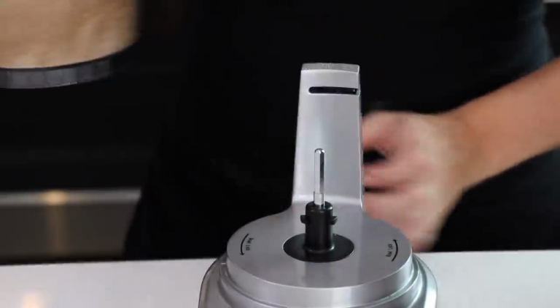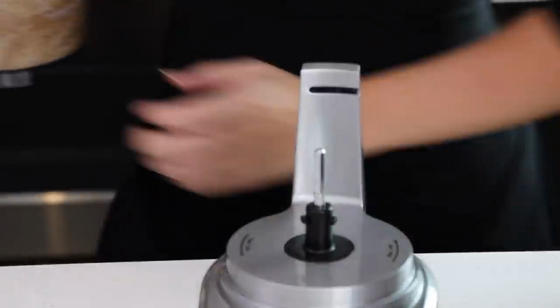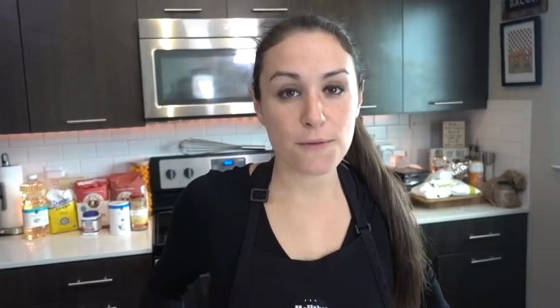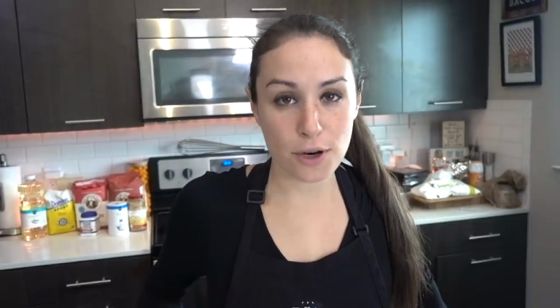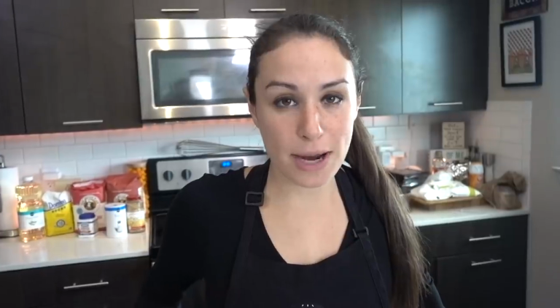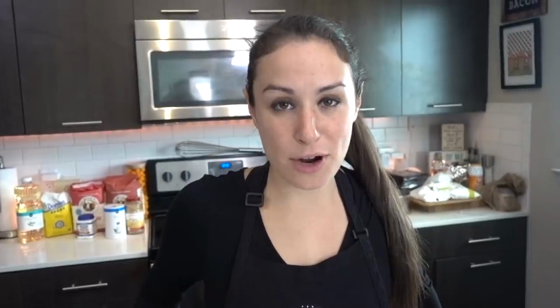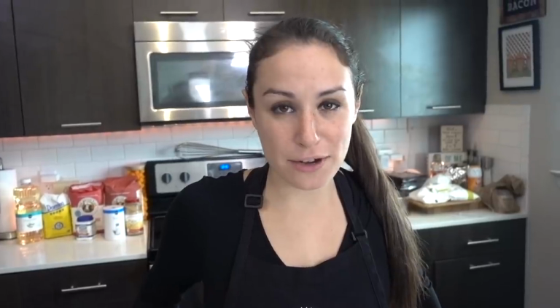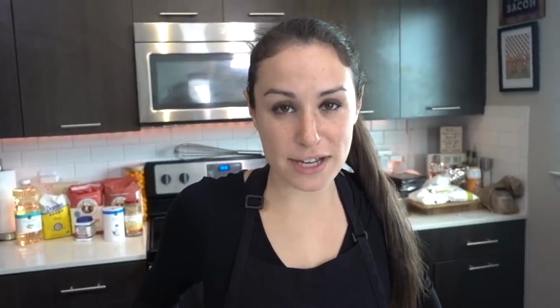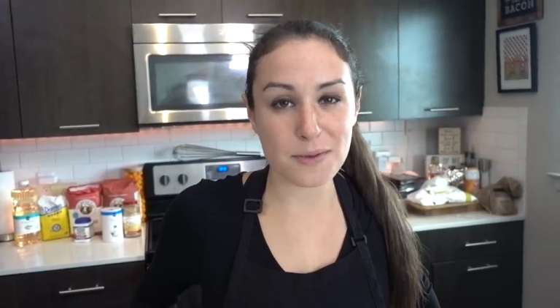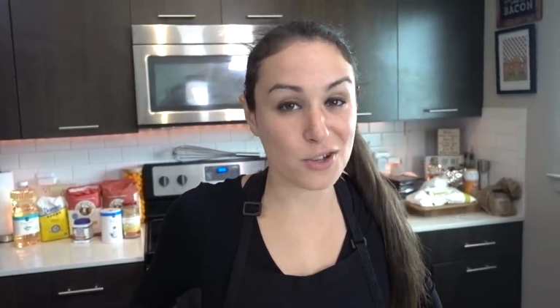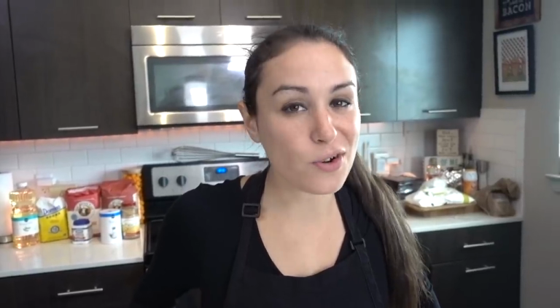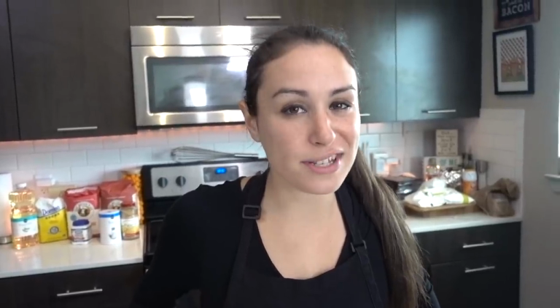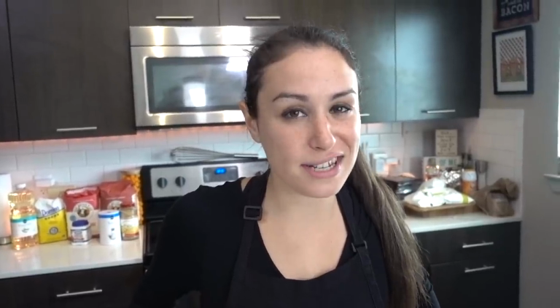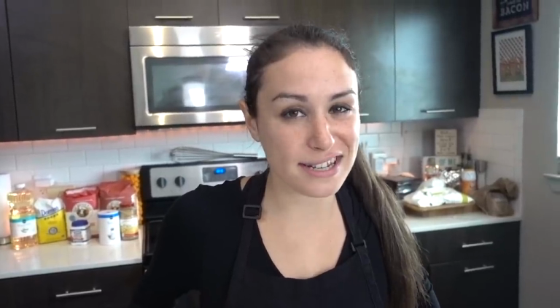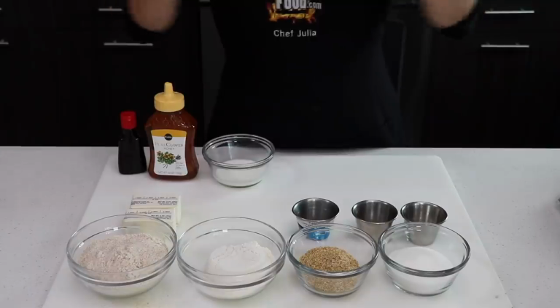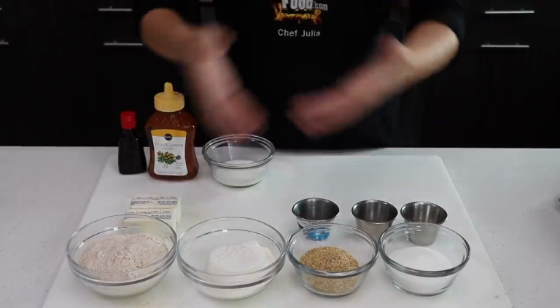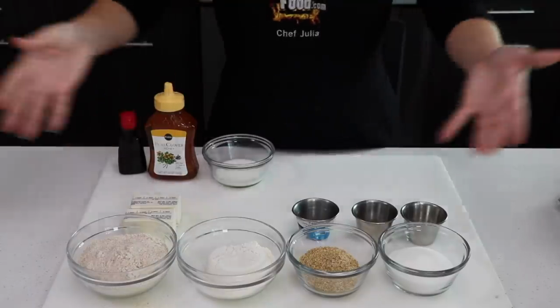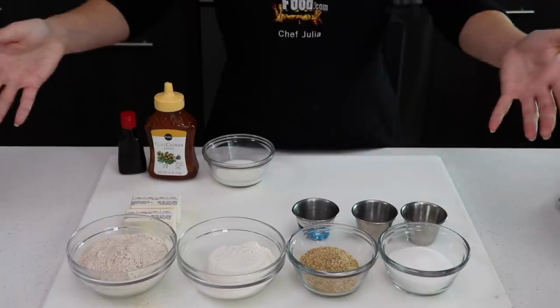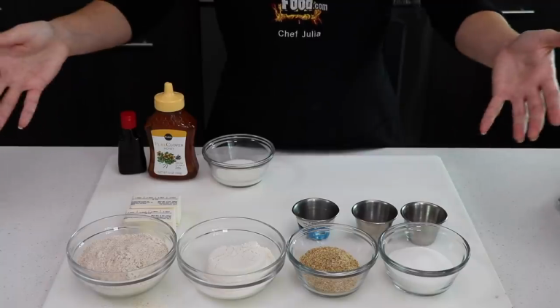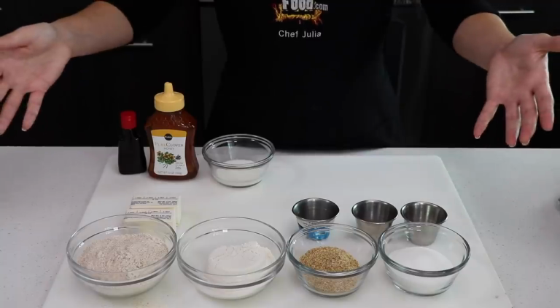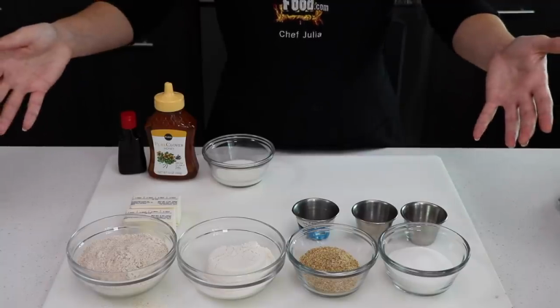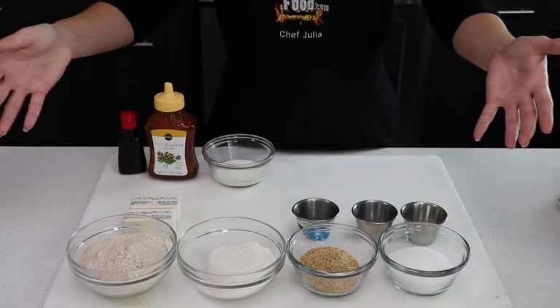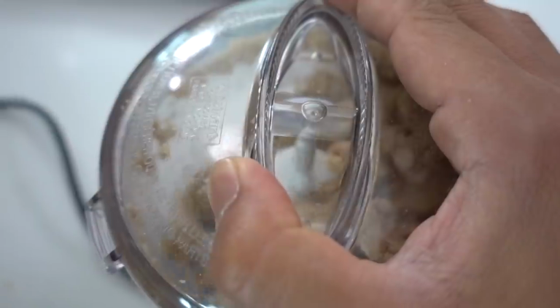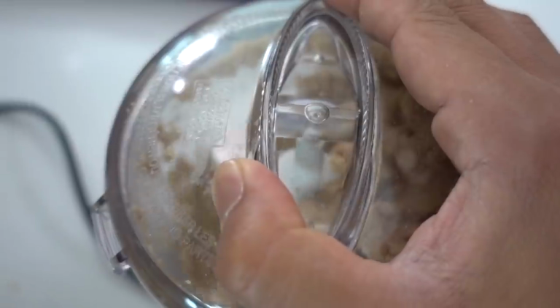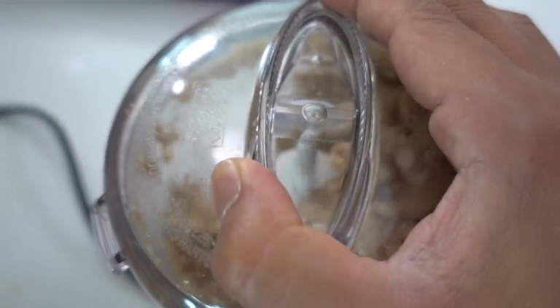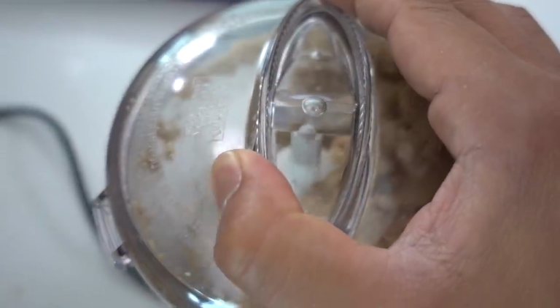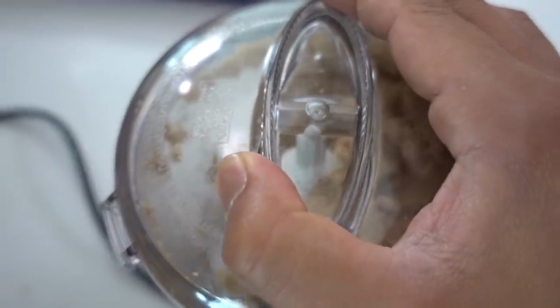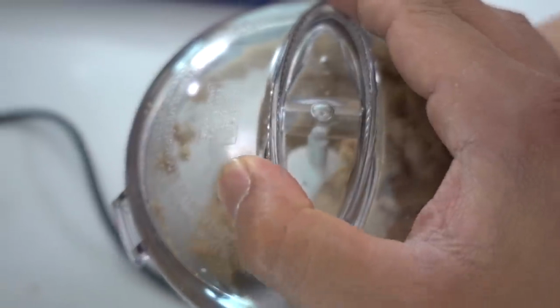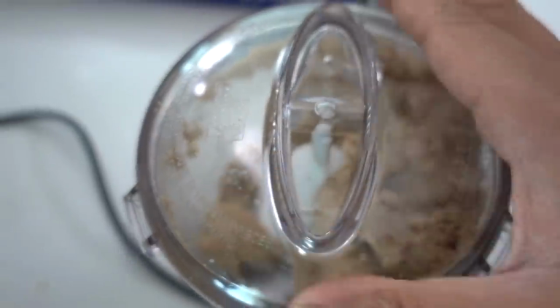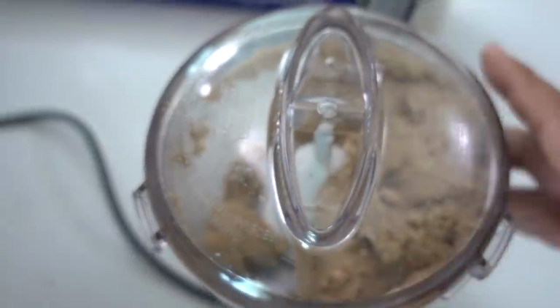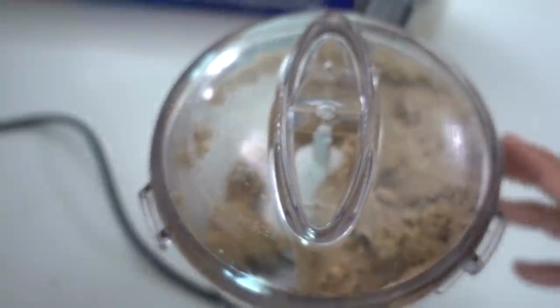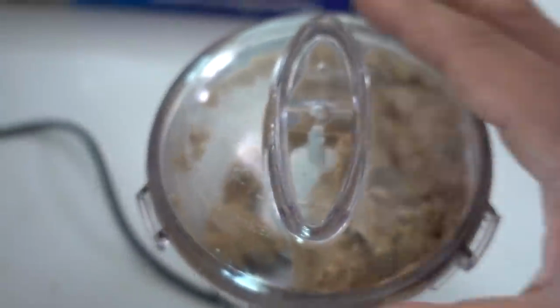For our graham cracker recipe, you're going to need these ingredients. And we broke it.